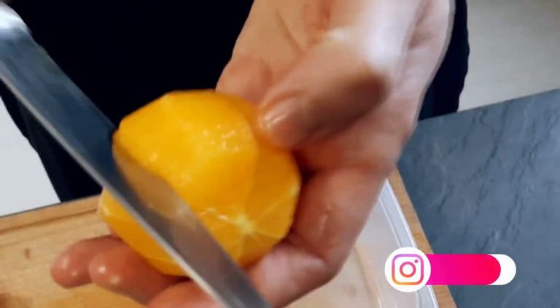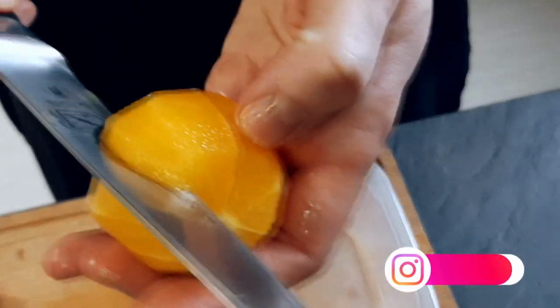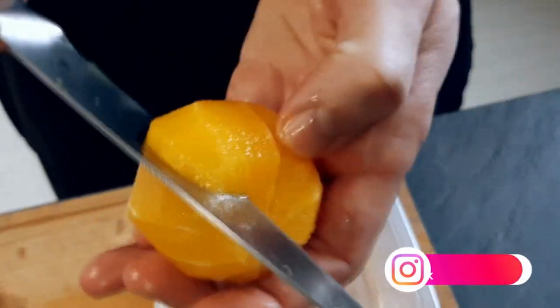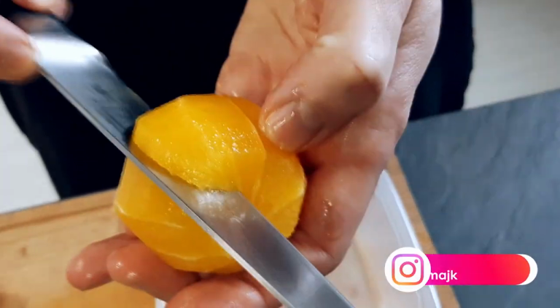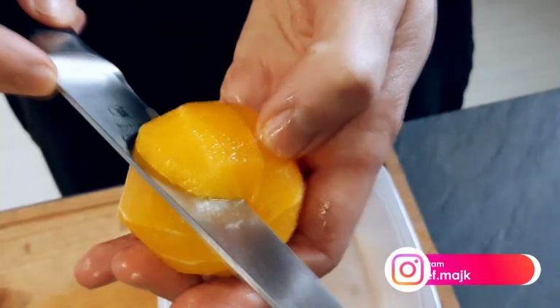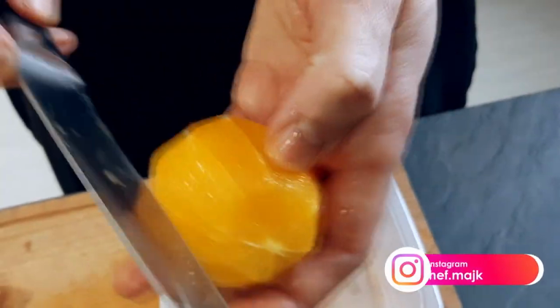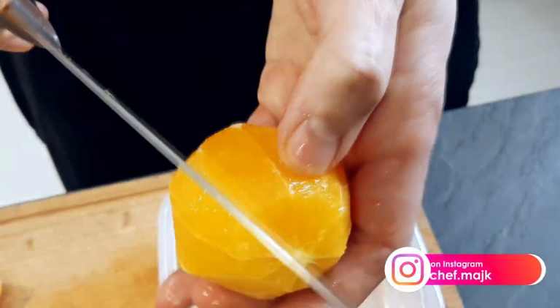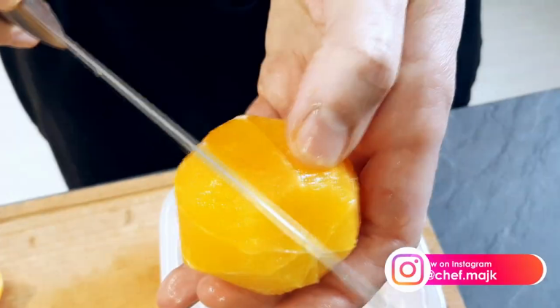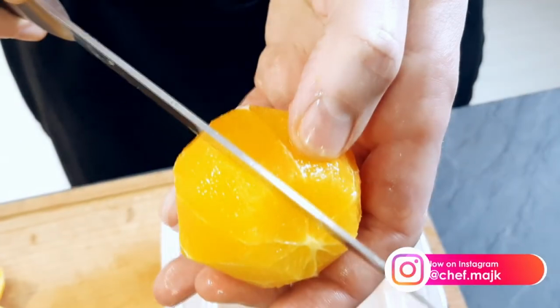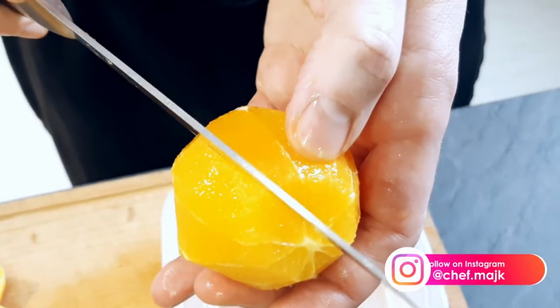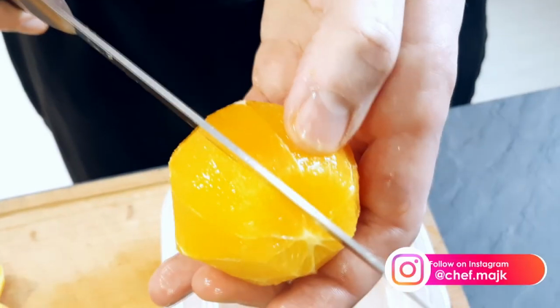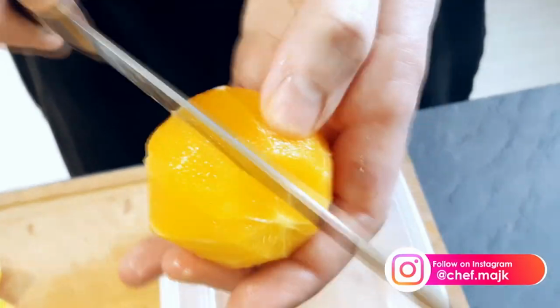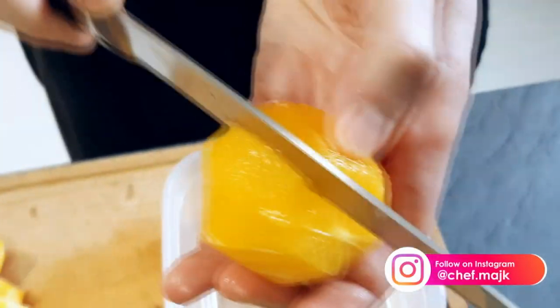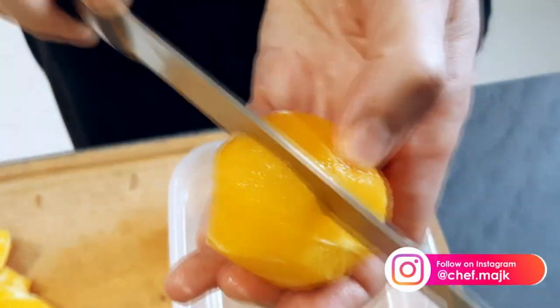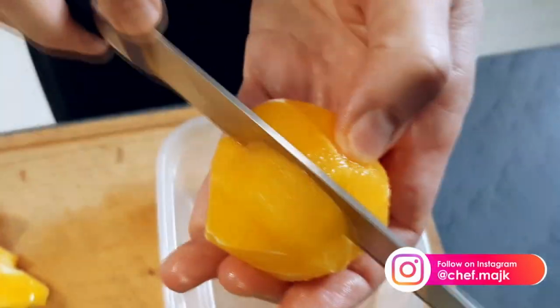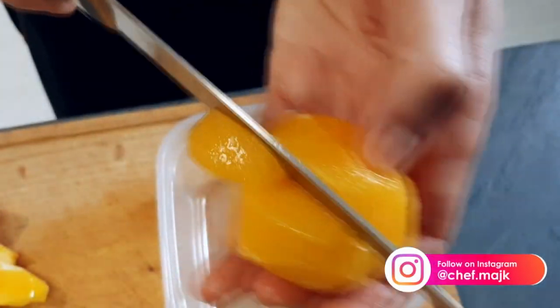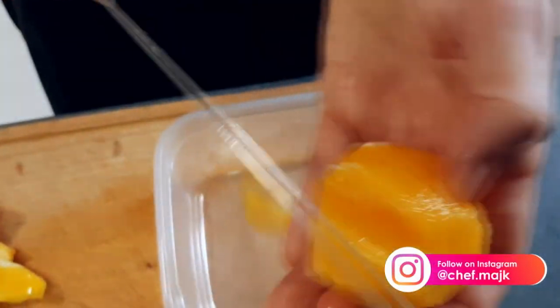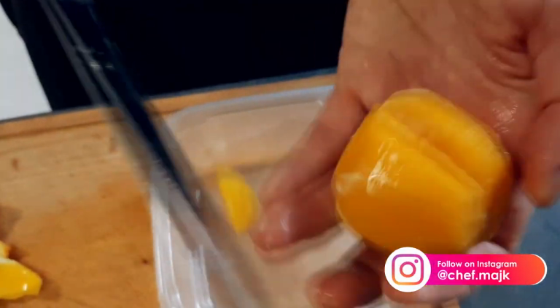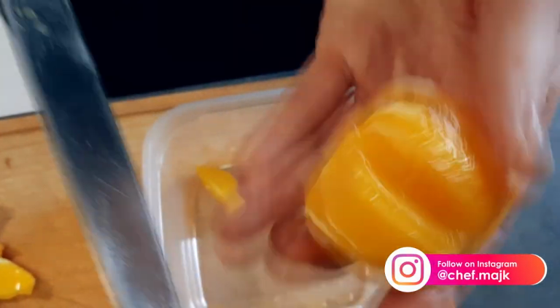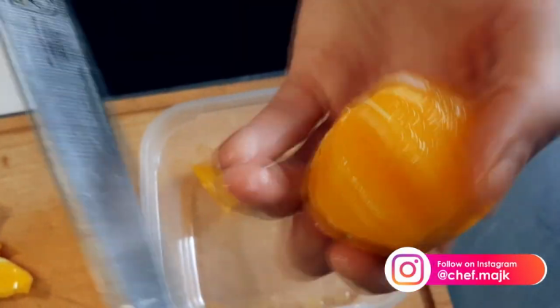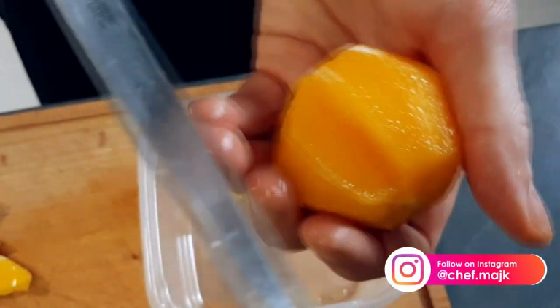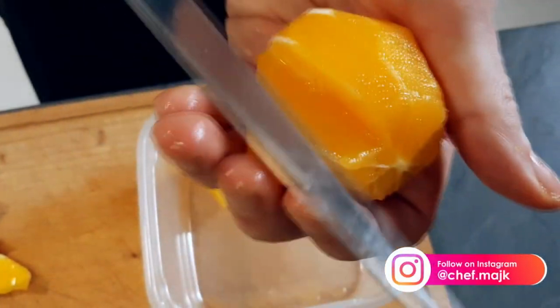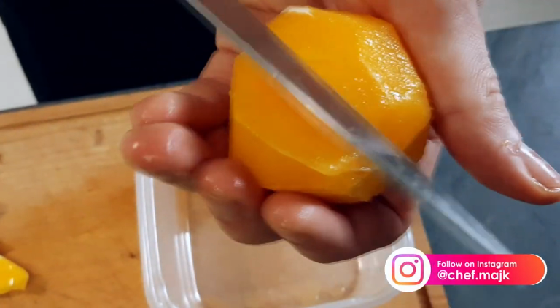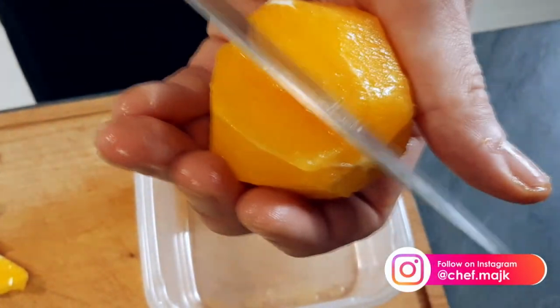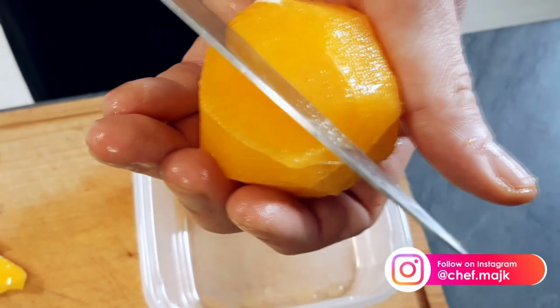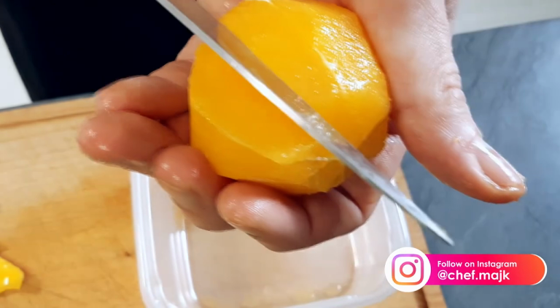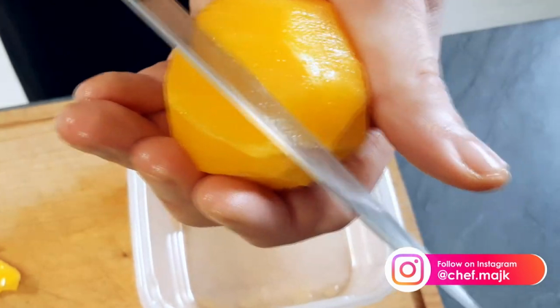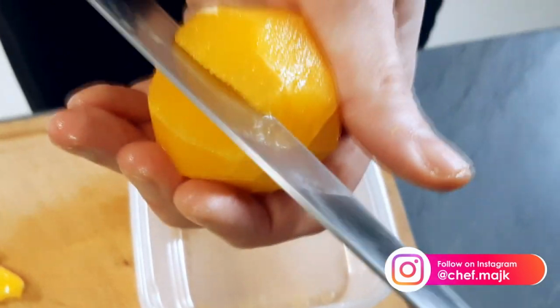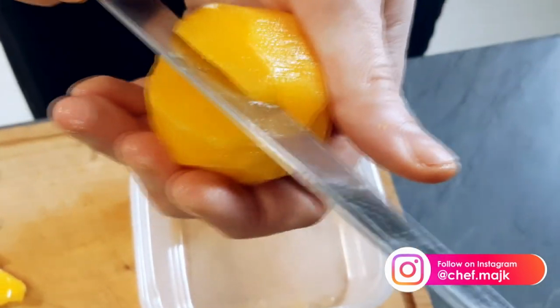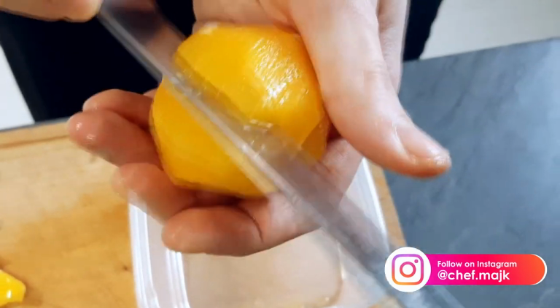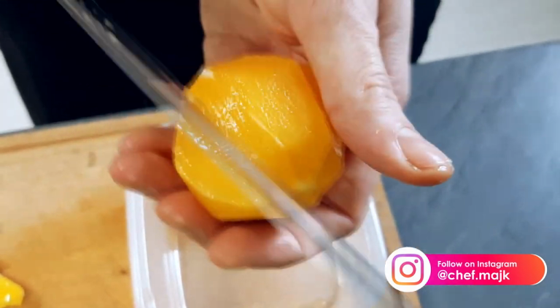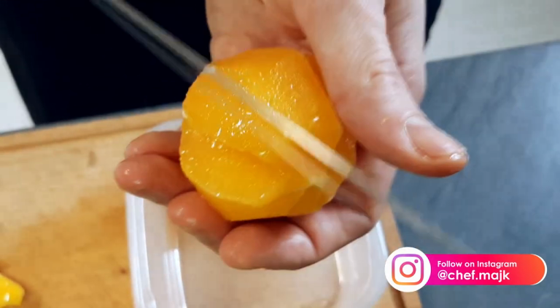And if you don't follow me on Instagram, I highly recommend you do it because I'm posting cooking tips there every day.